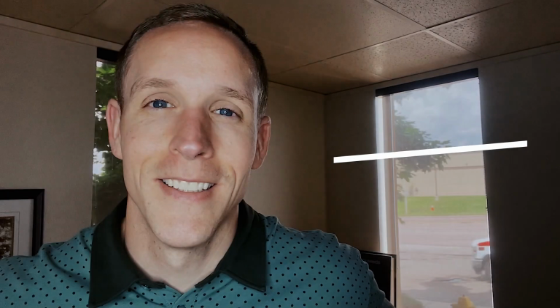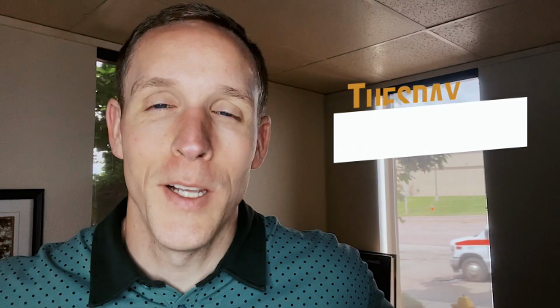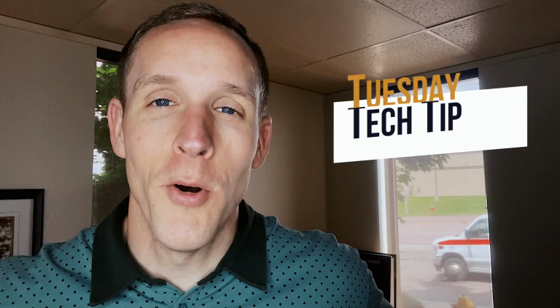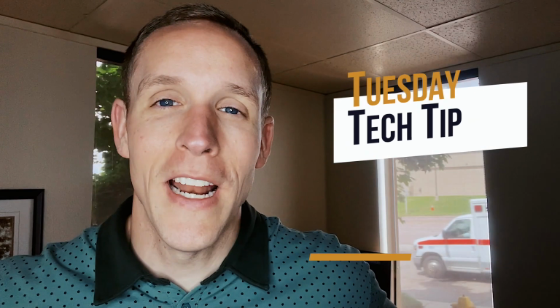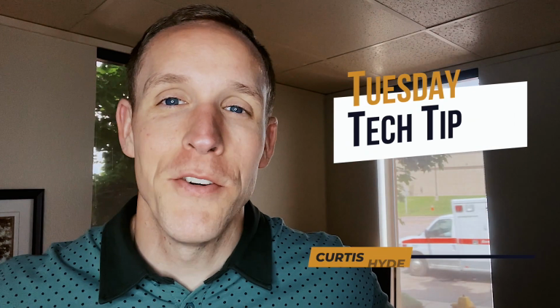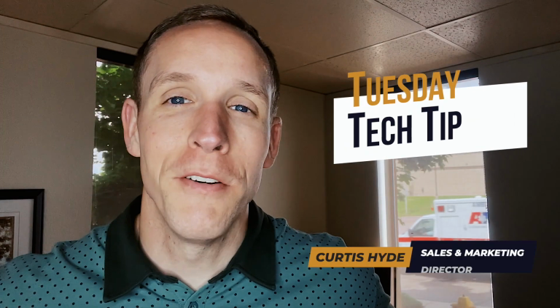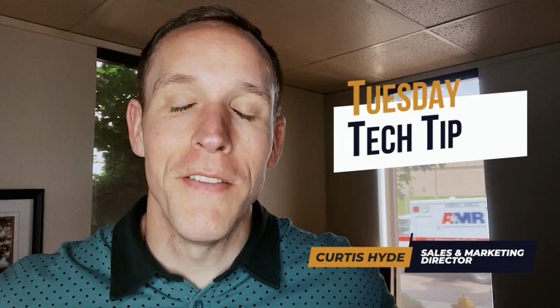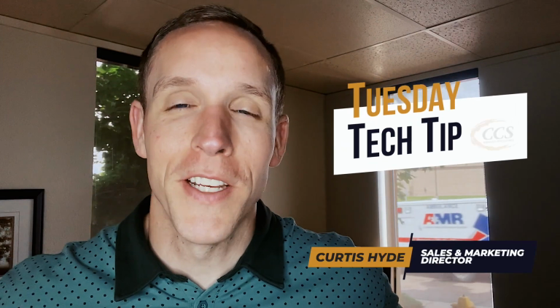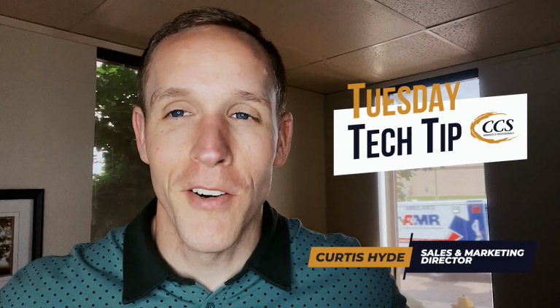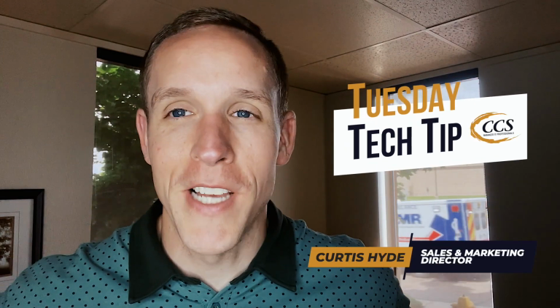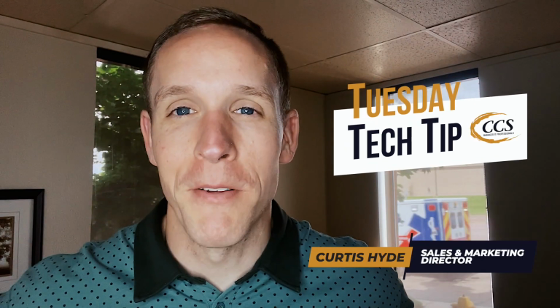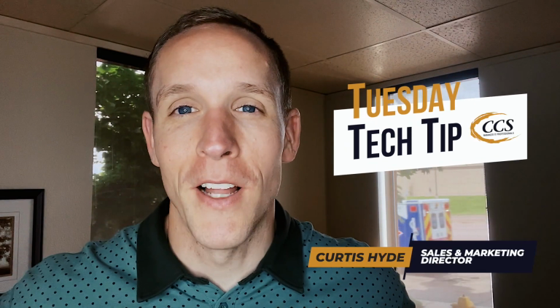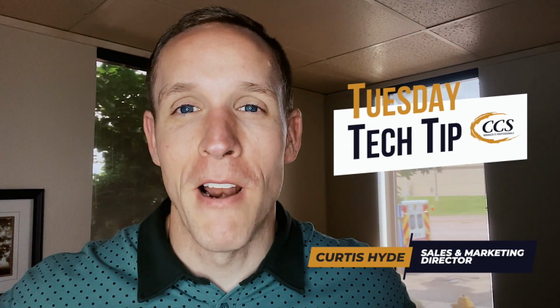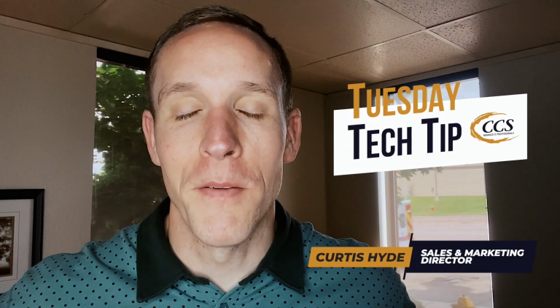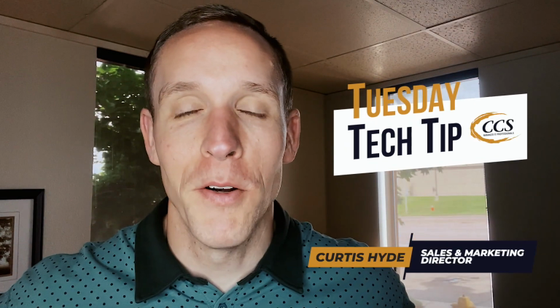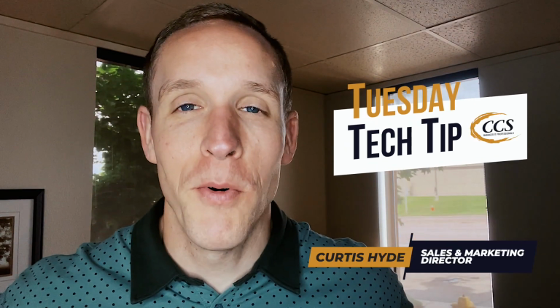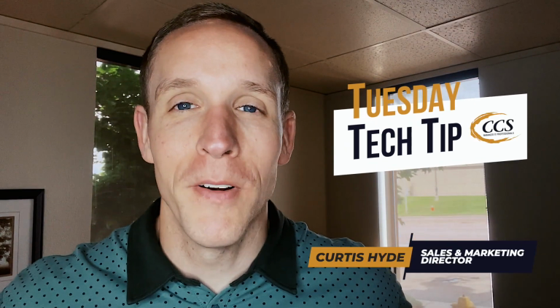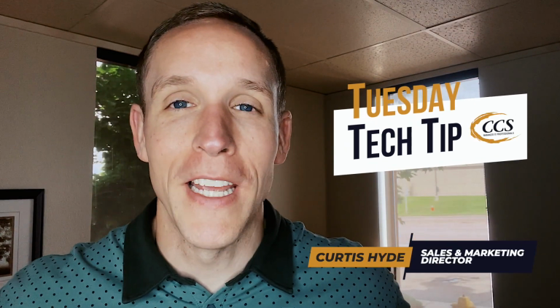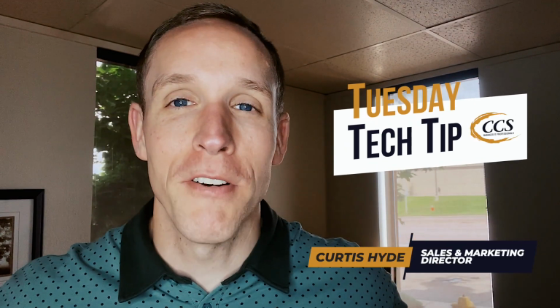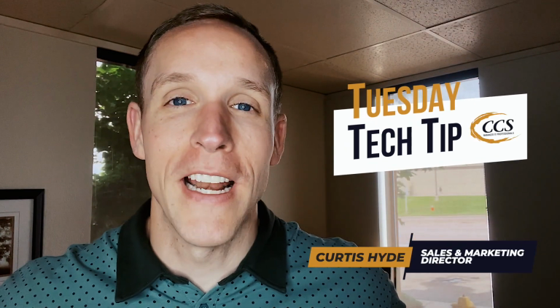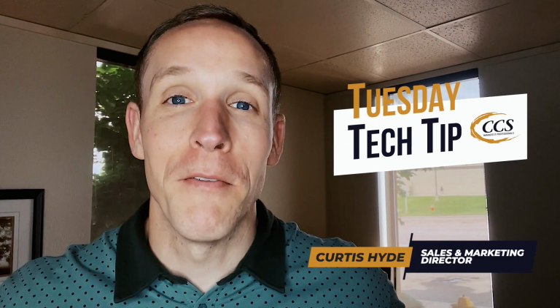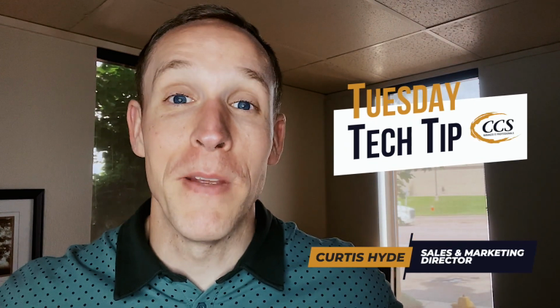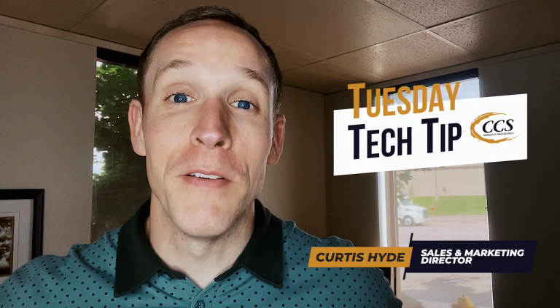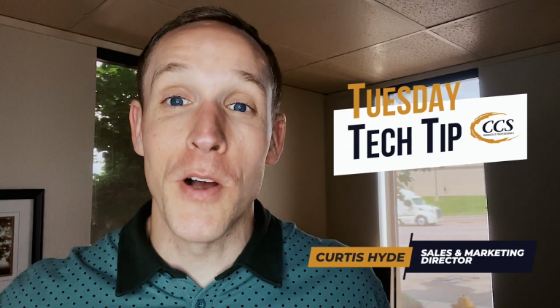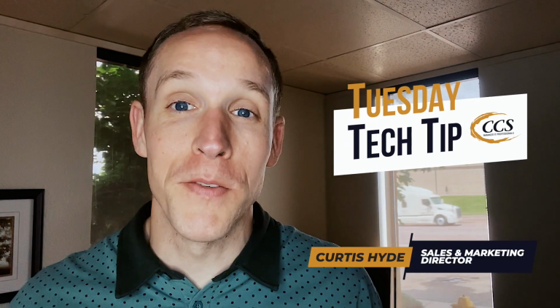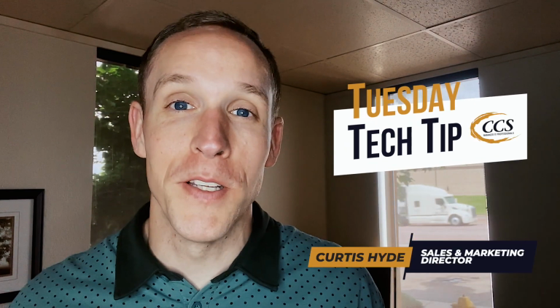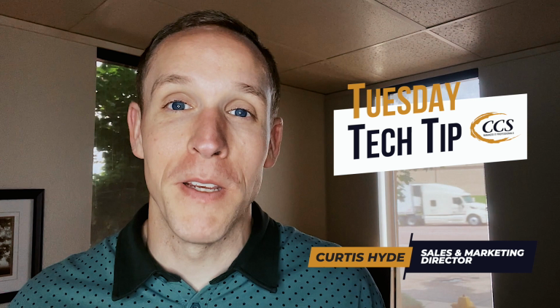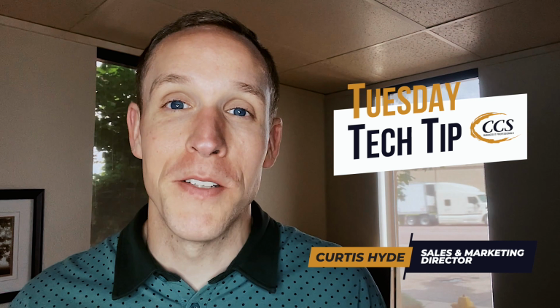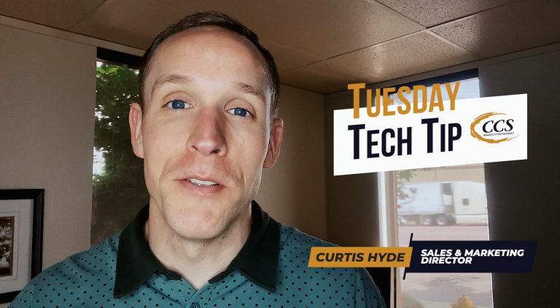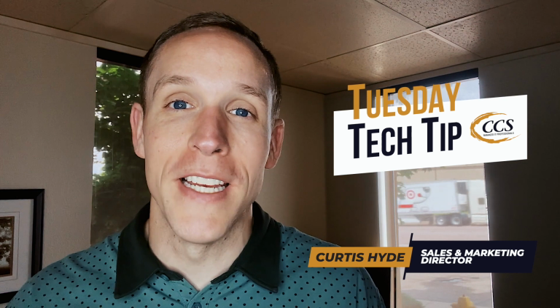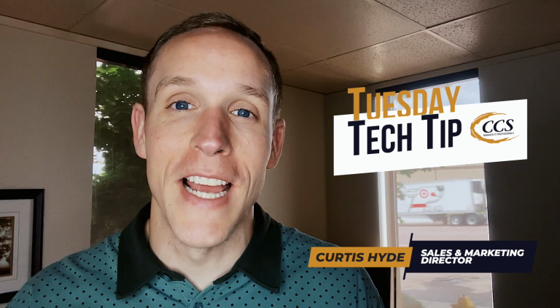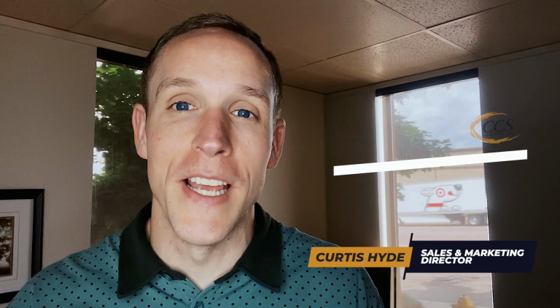Good morning, good afternoon, good evening. It's Curtis Hyde with Colorado Computer Support, and thanks for hanging out with me, as always, for this week's Tuesday Tech Tip.